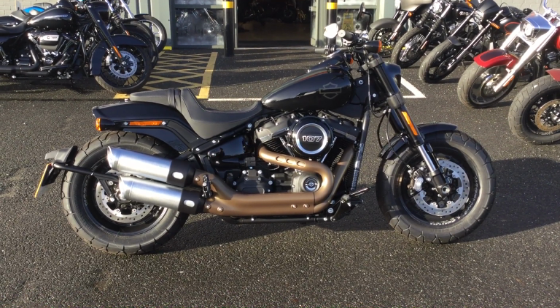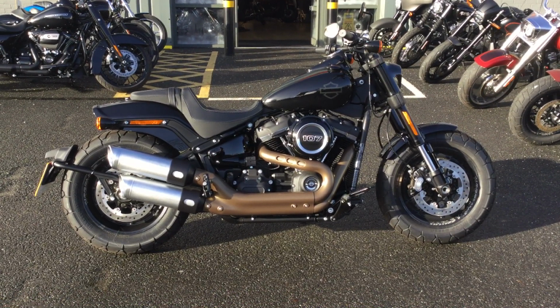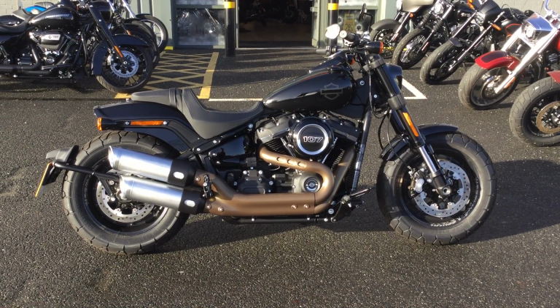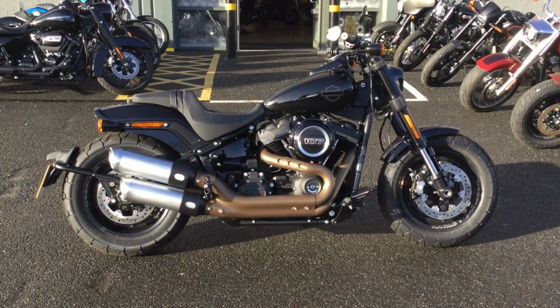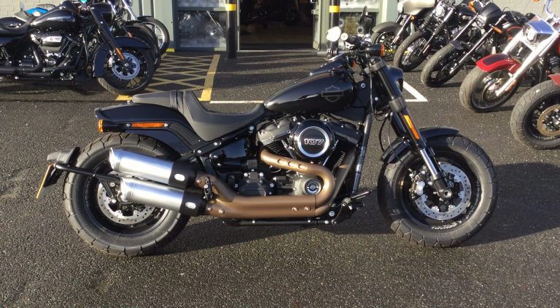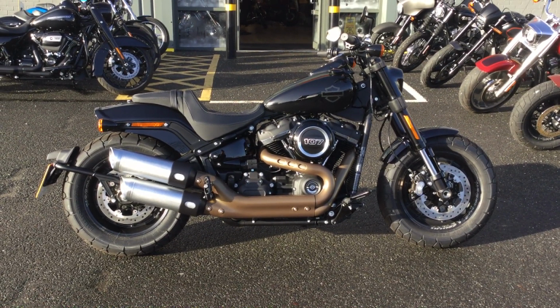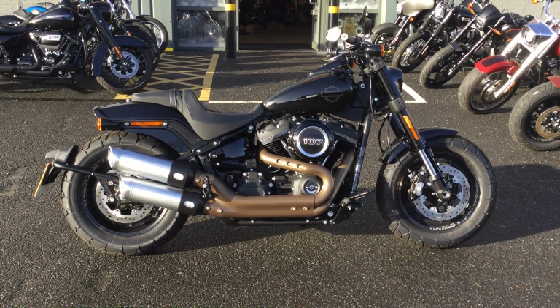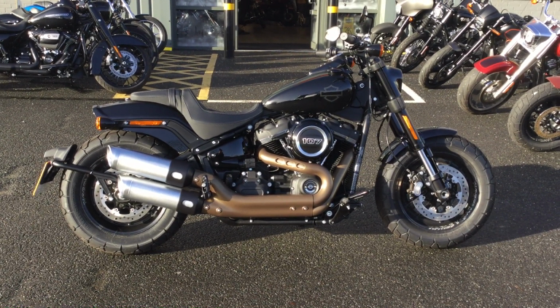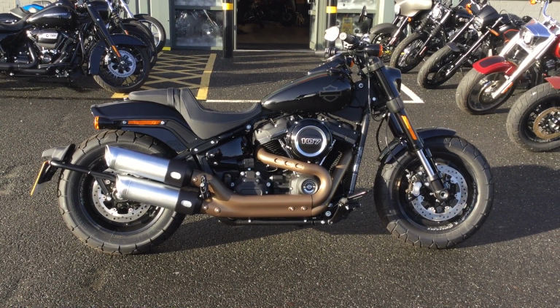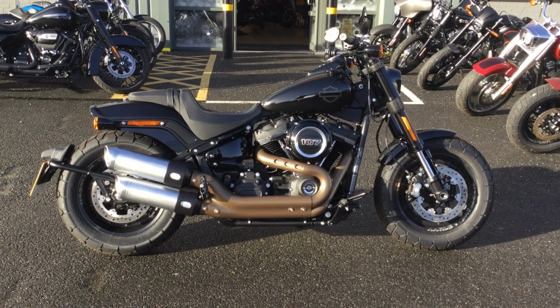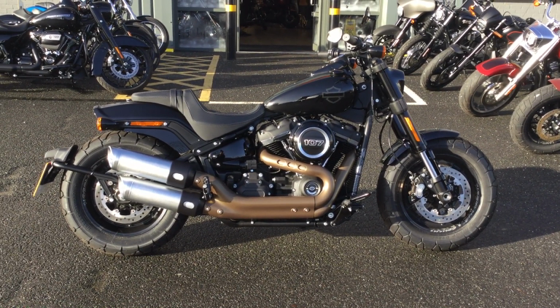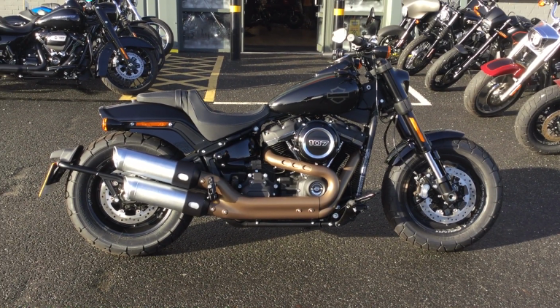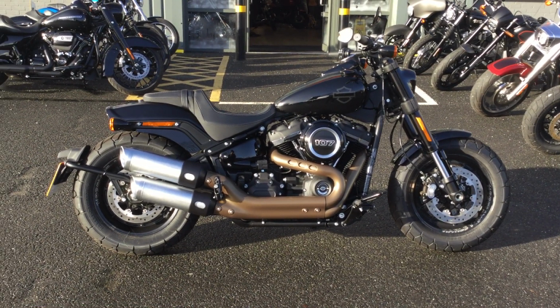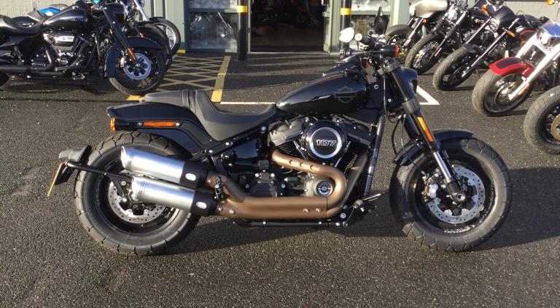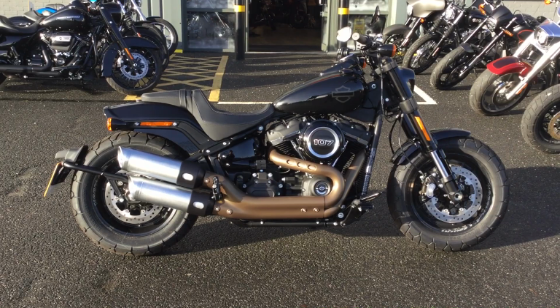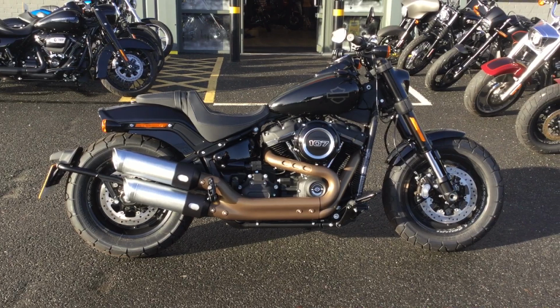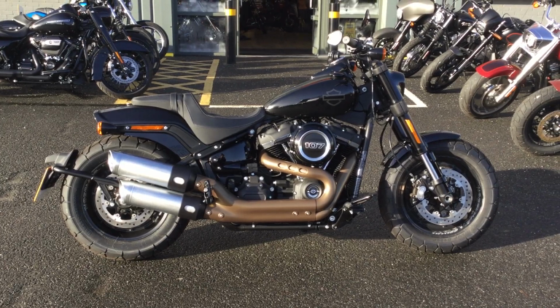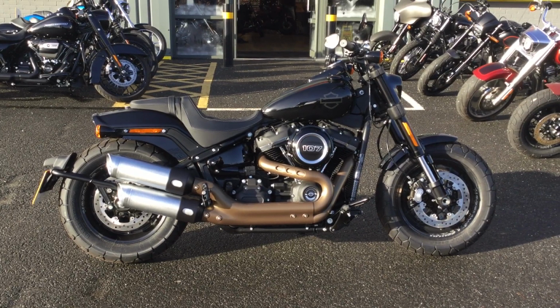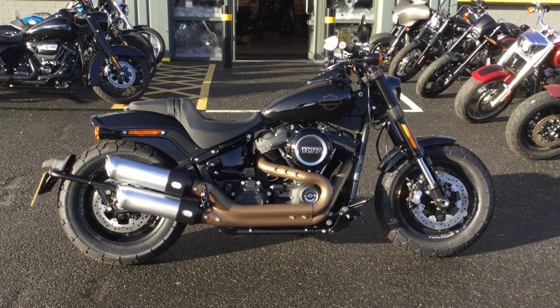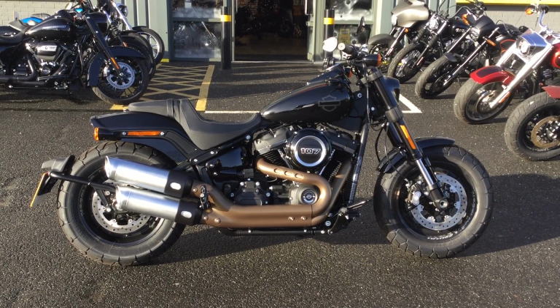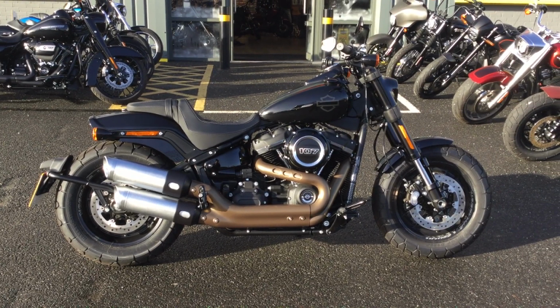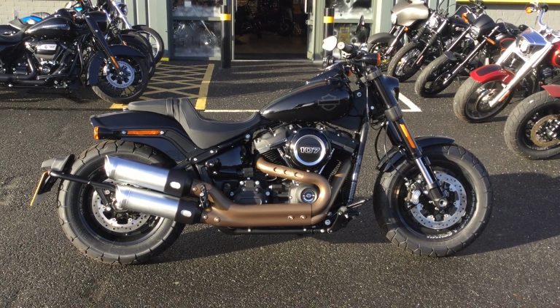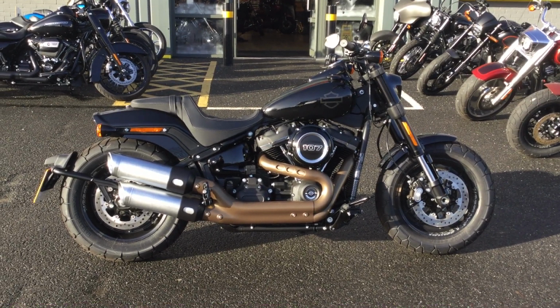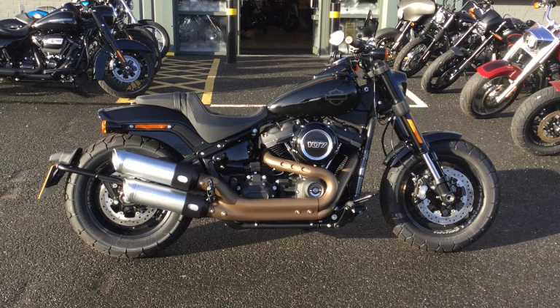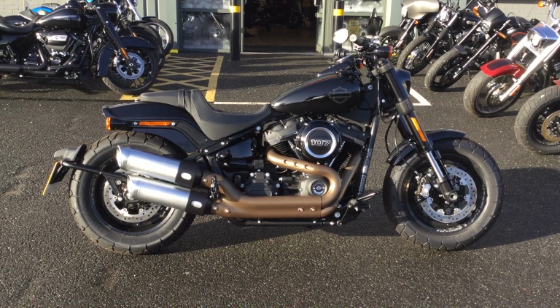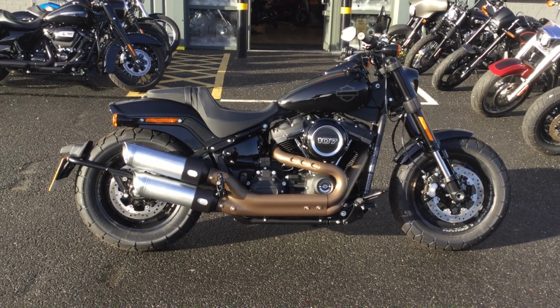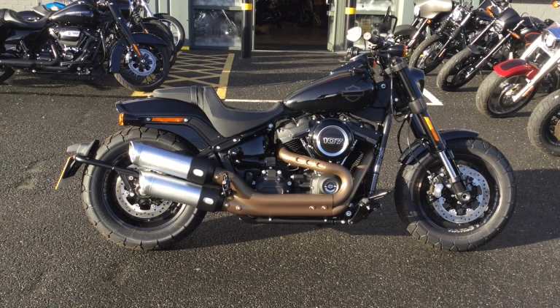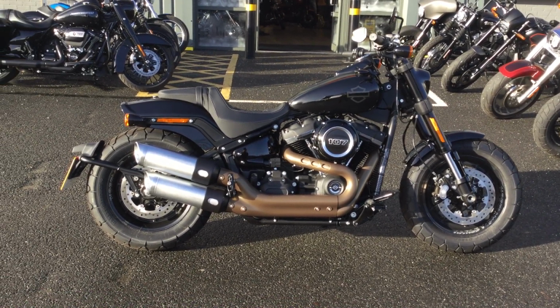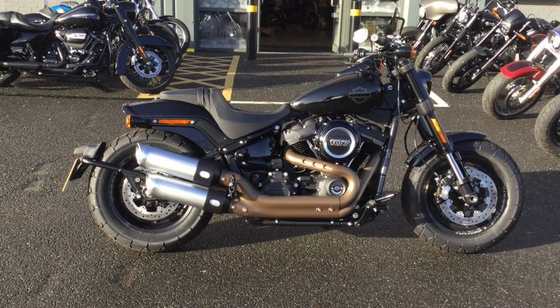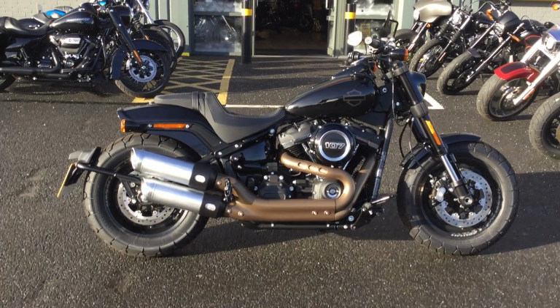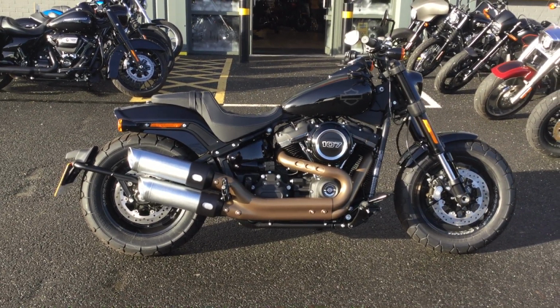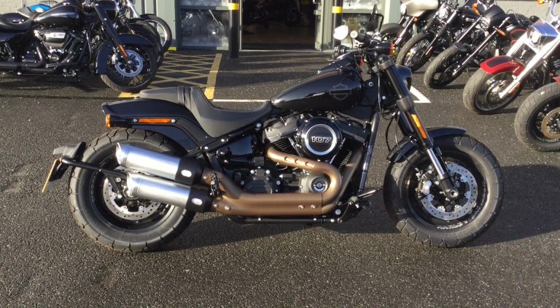If you're interested in the bike, please give us a call or visit our website for more information. That's Oxford Harley-Davidson — thanks for watching.